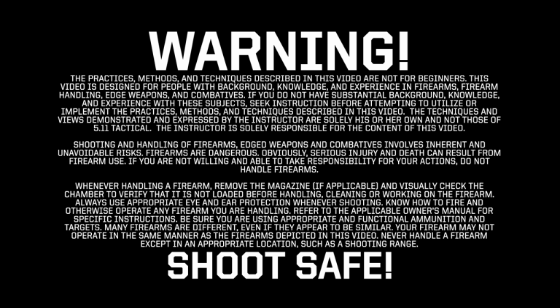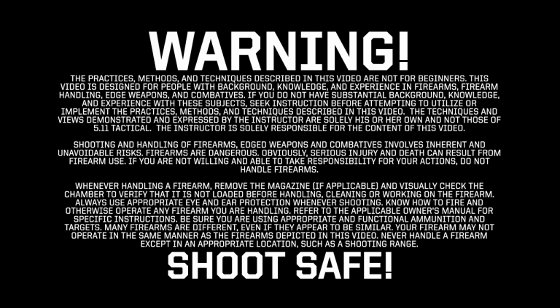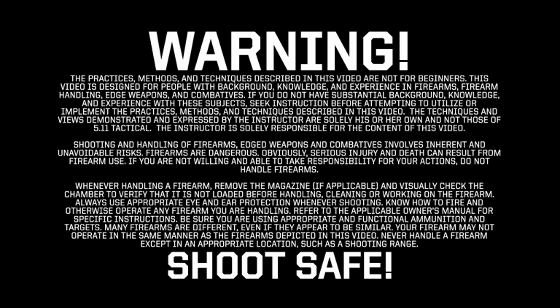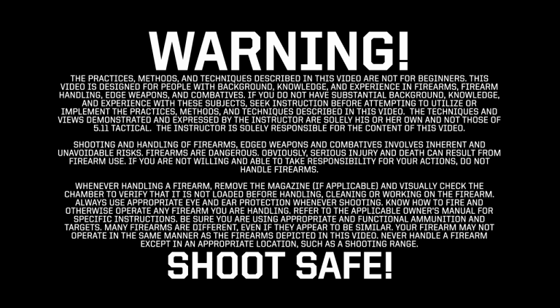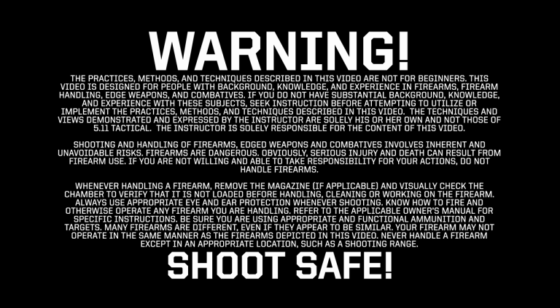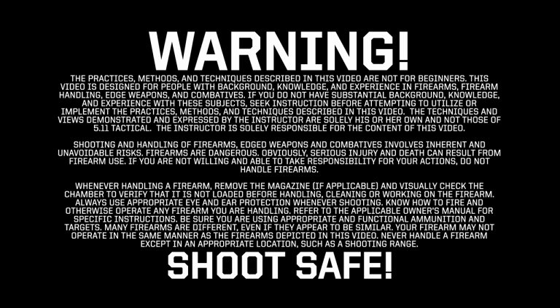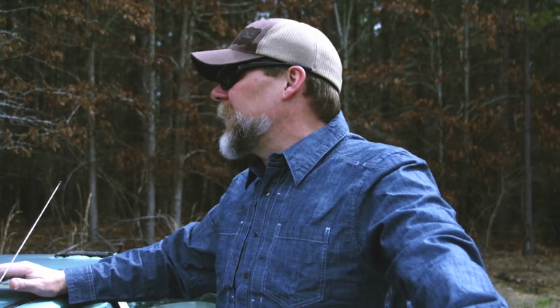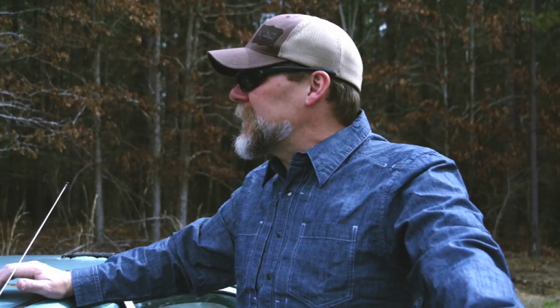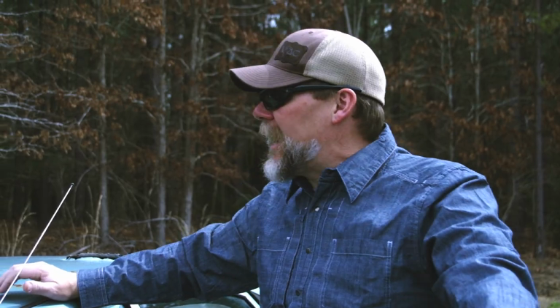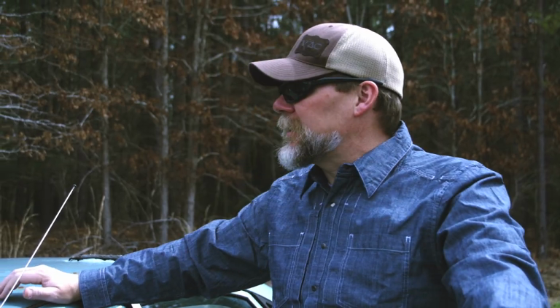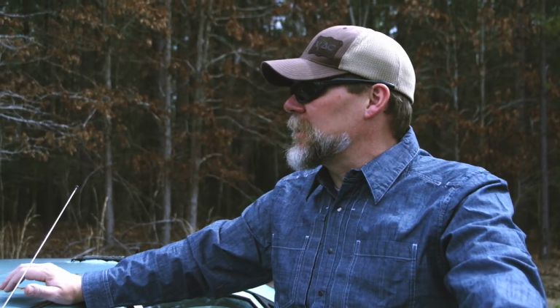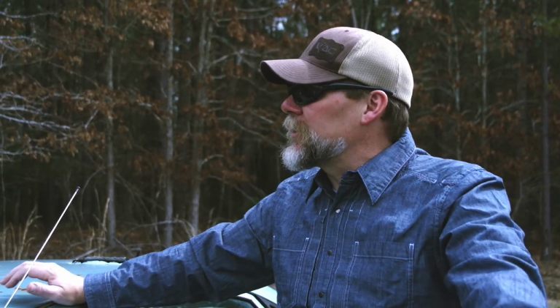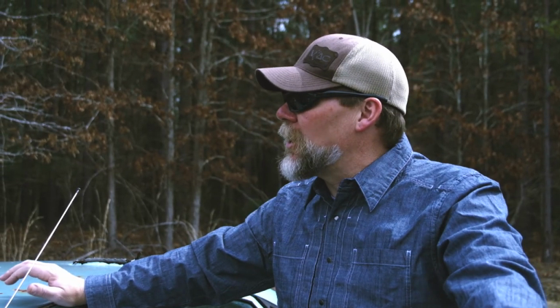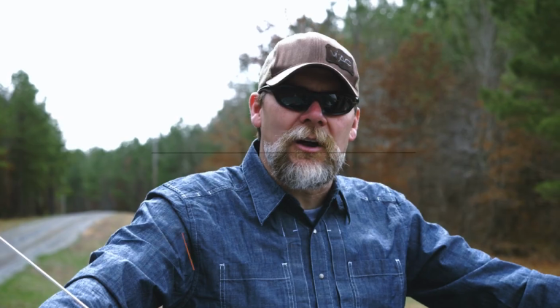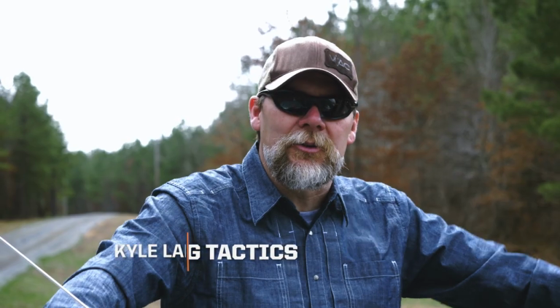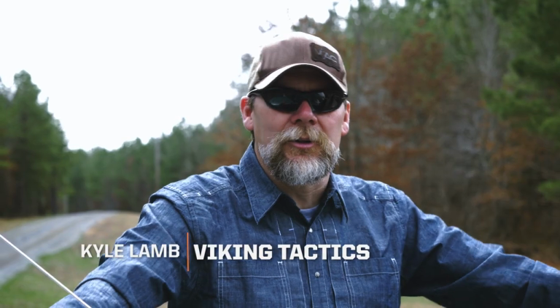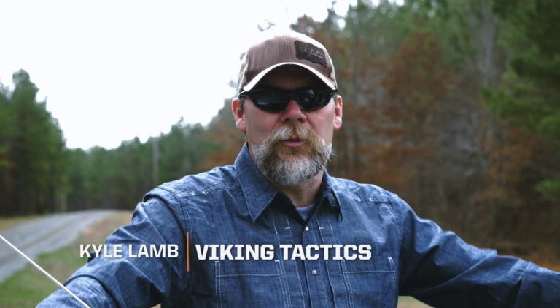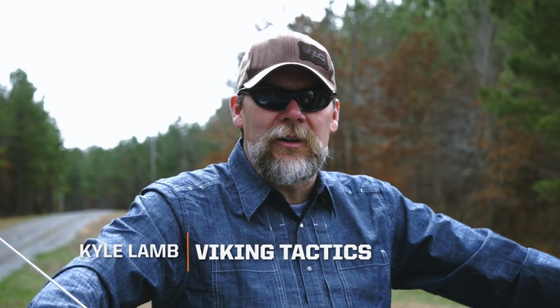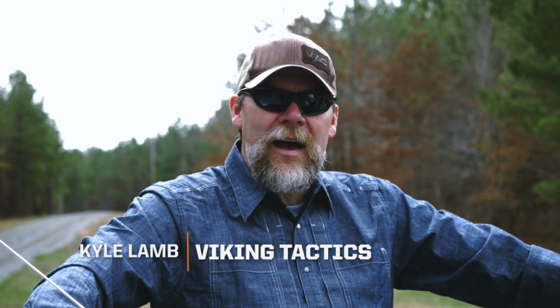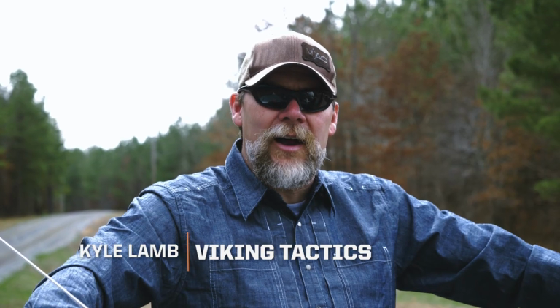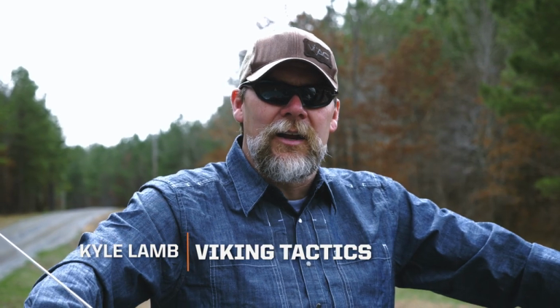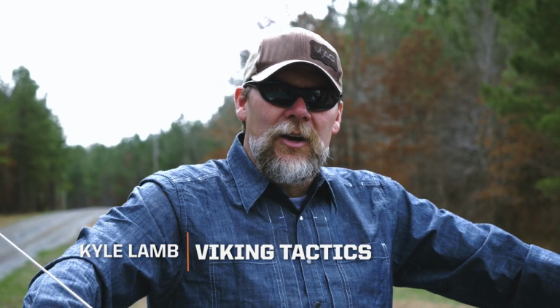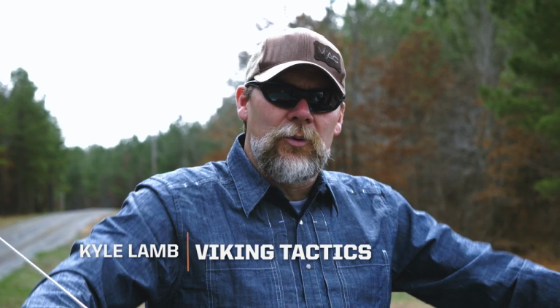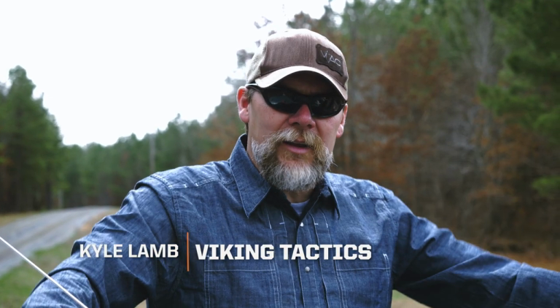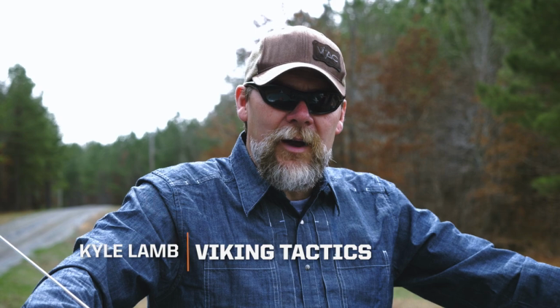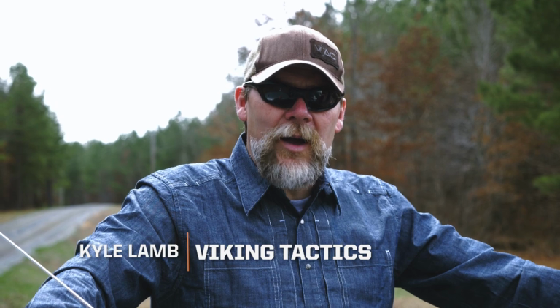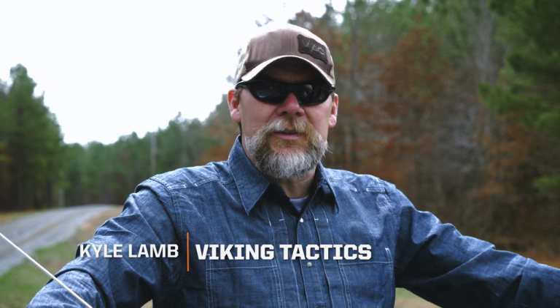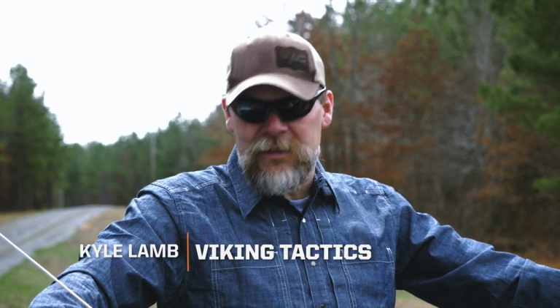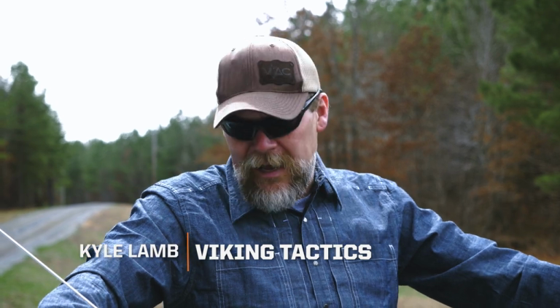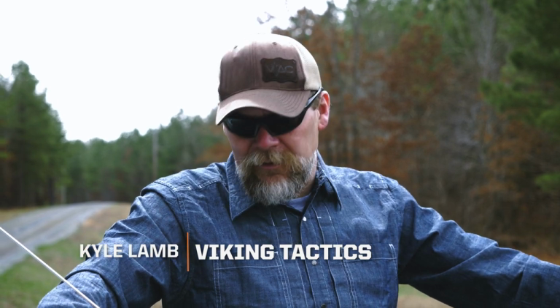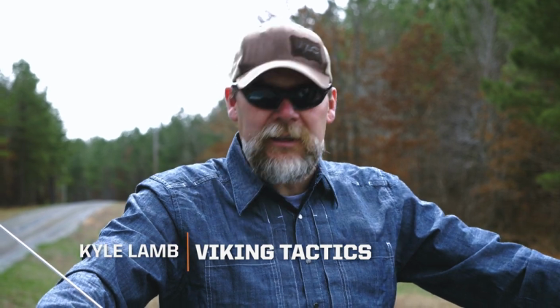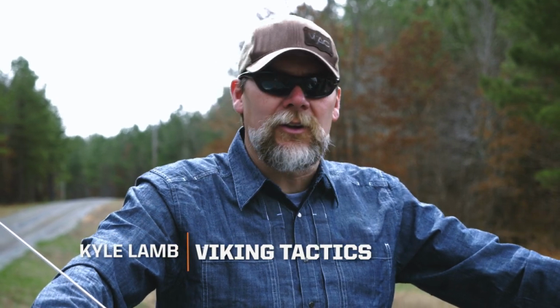Hey folks, I'm Kyle Lamb with Viking Tactics. I'm going to talk you through a little bit of how I rig my weapons inside of a vehicle.